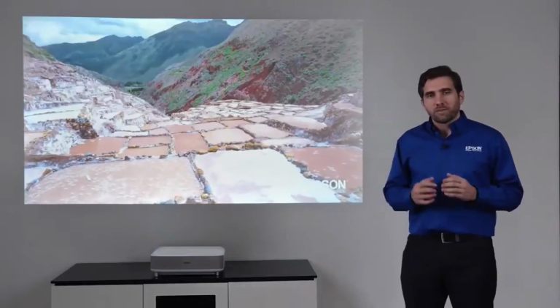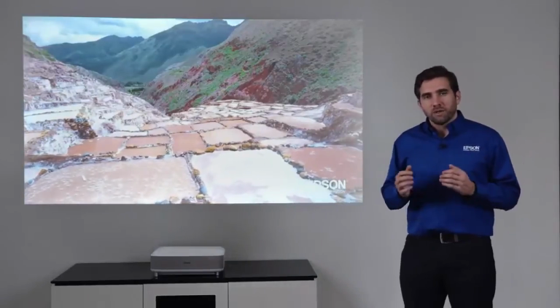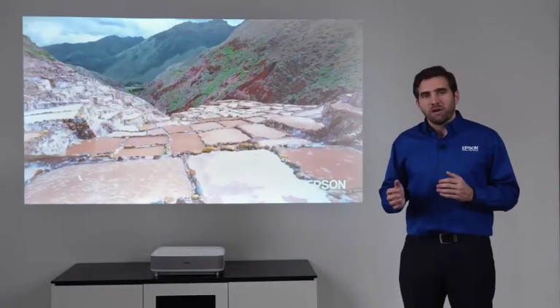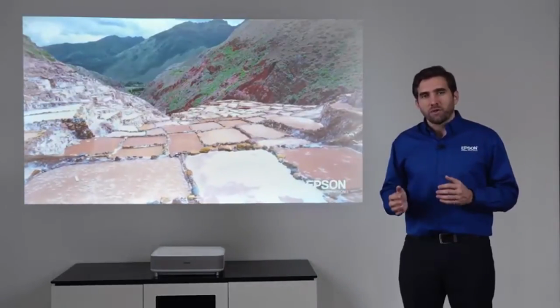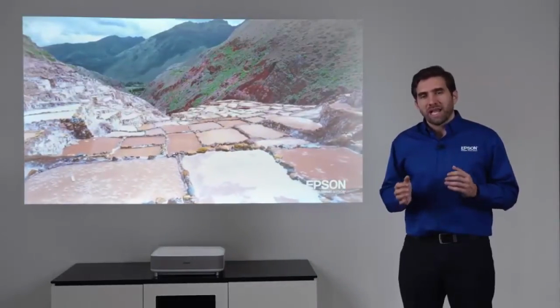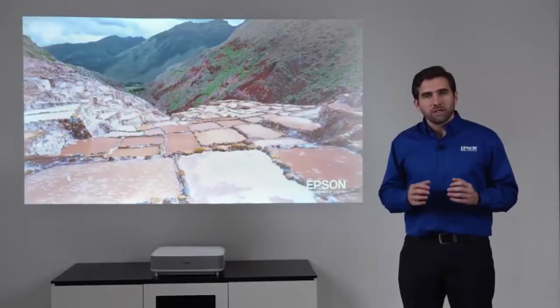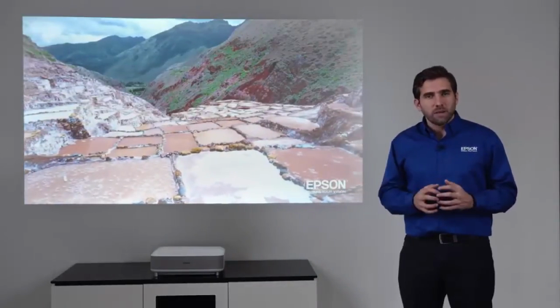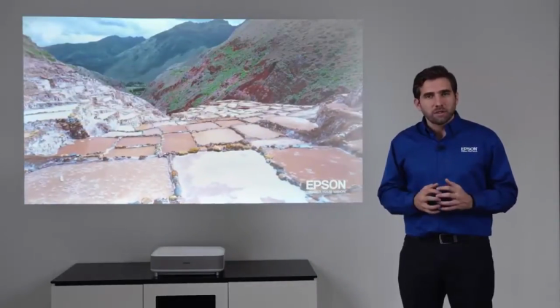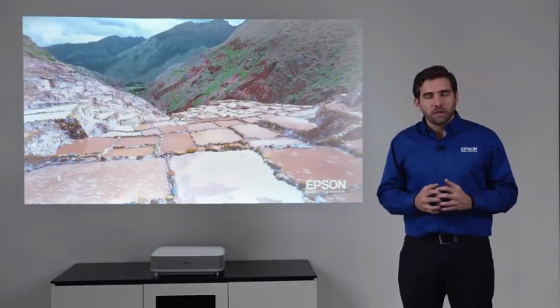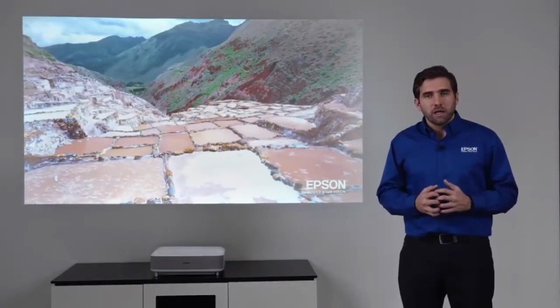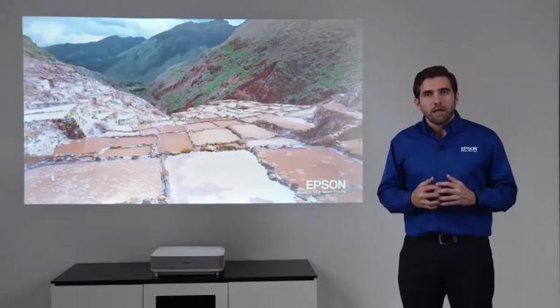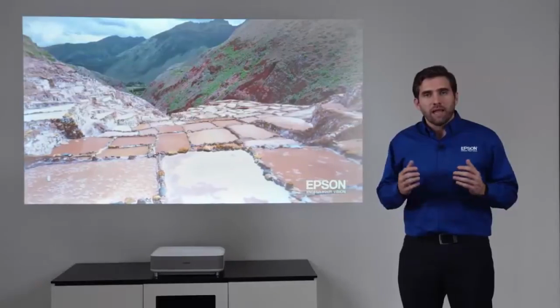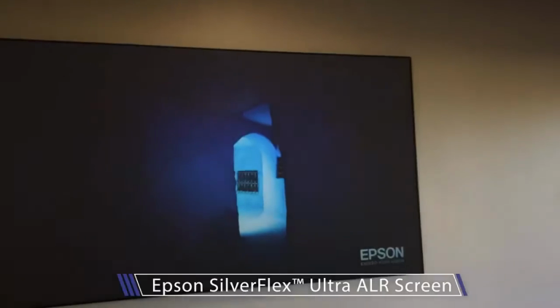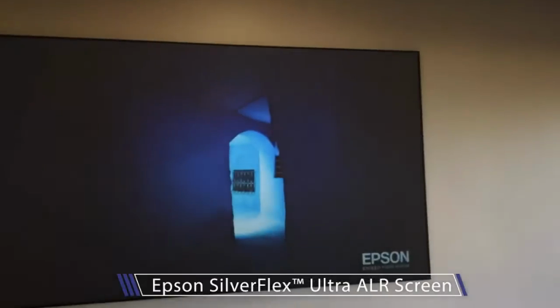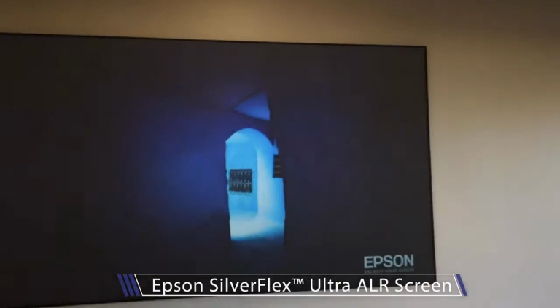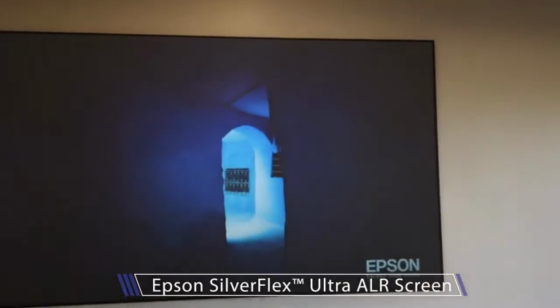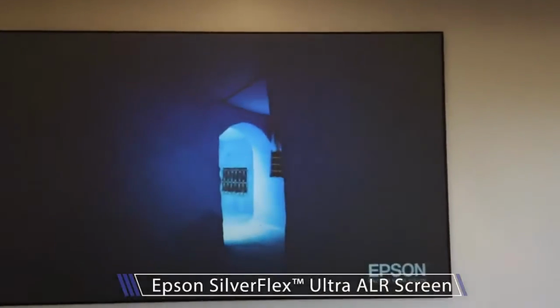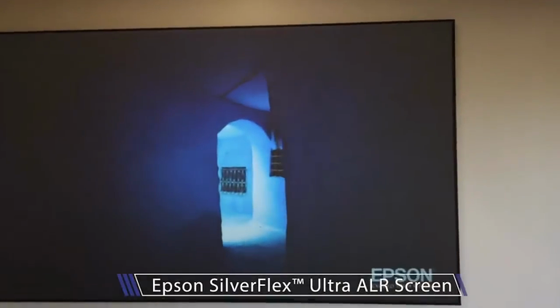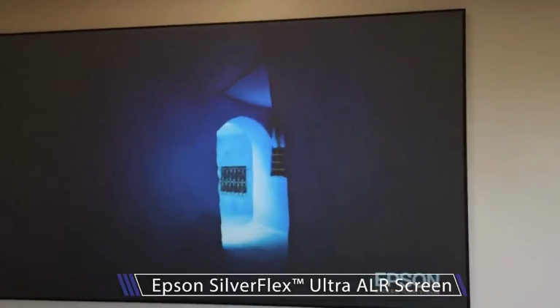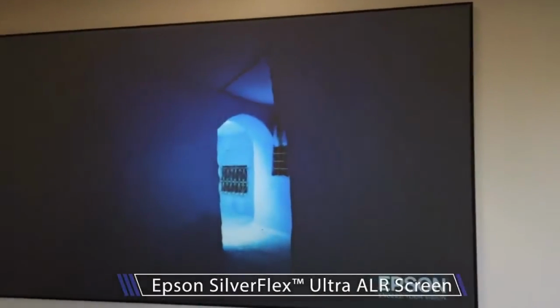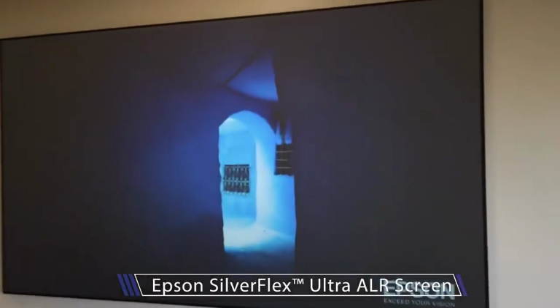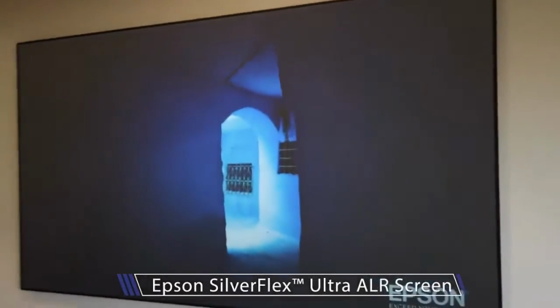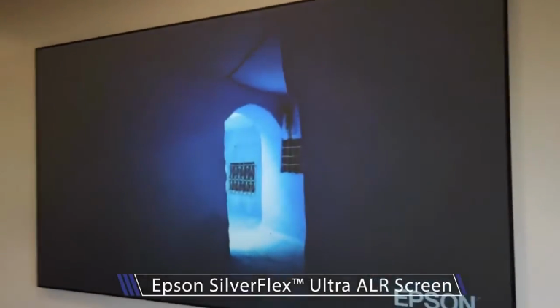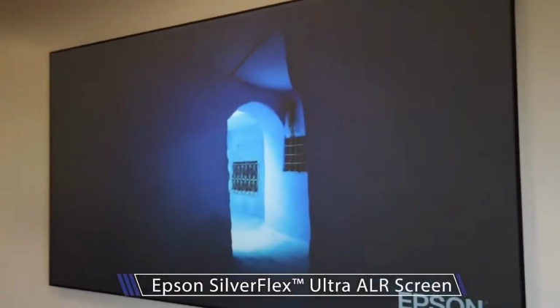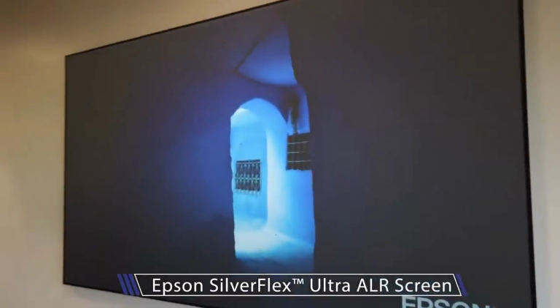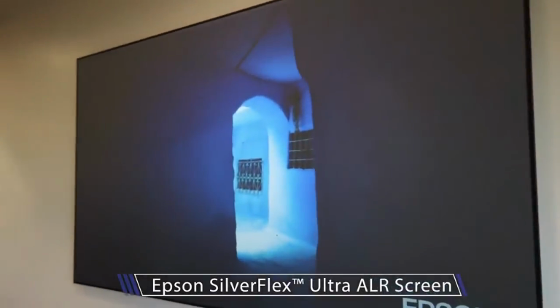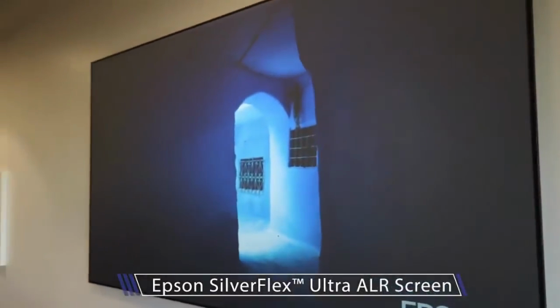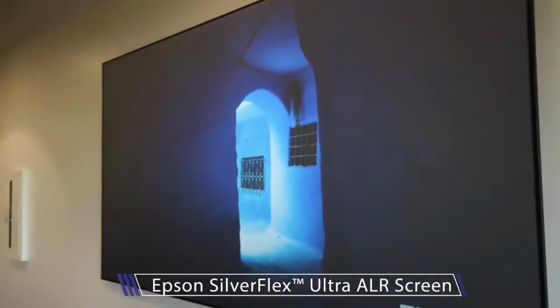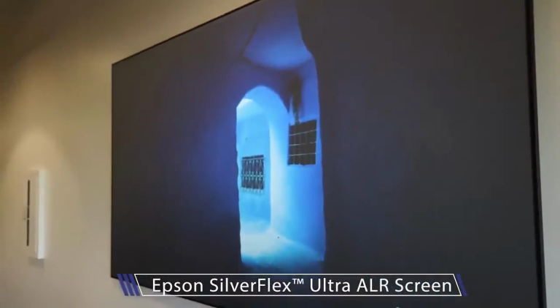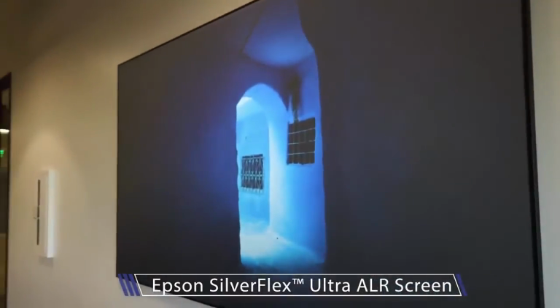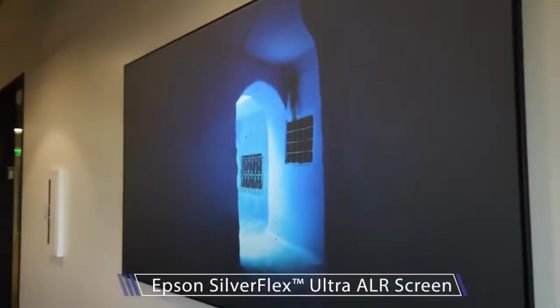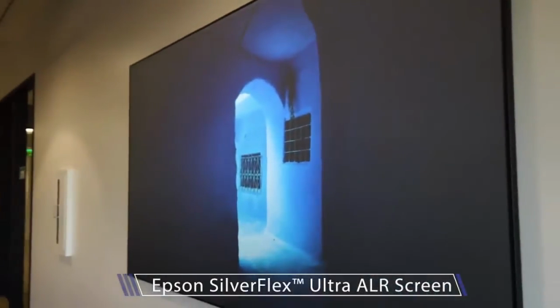Epson offers, as an option, the Epson Silverflex screen in sizes of 100-inch and 120-inch.